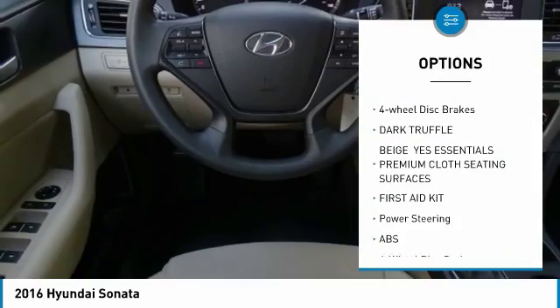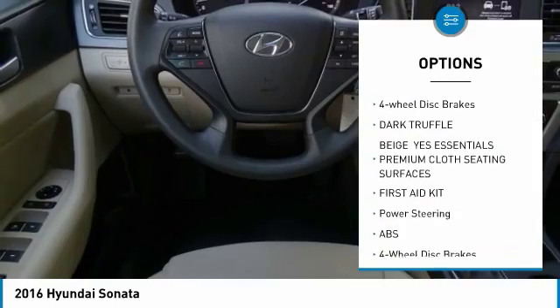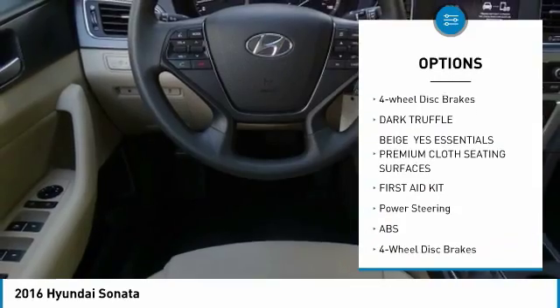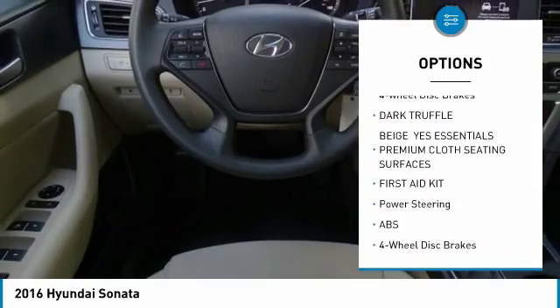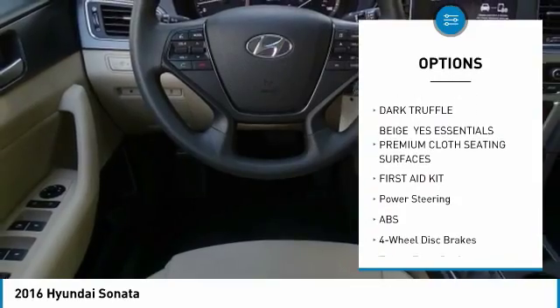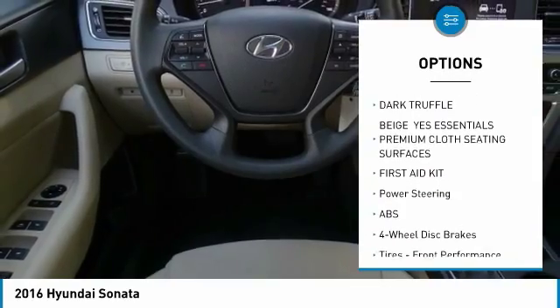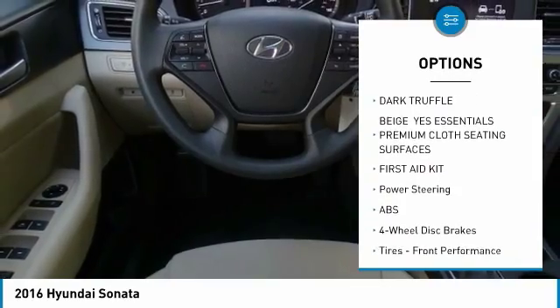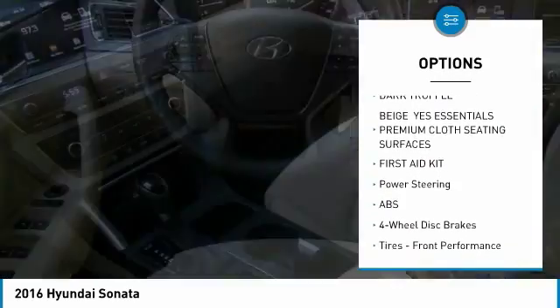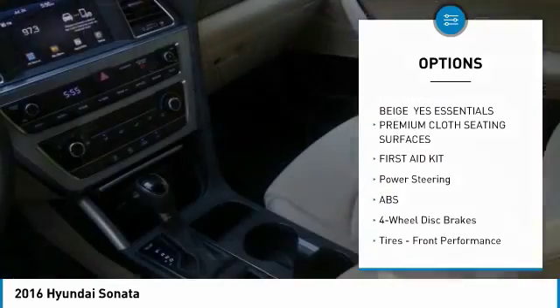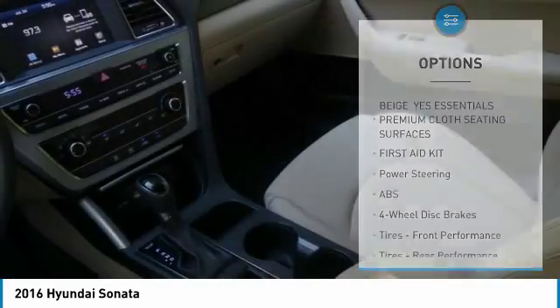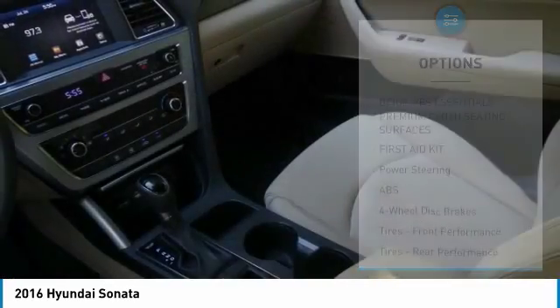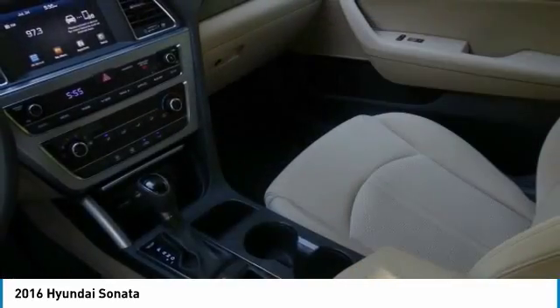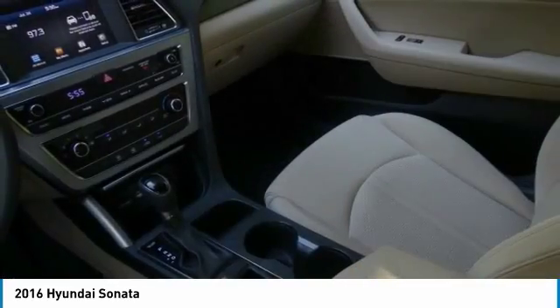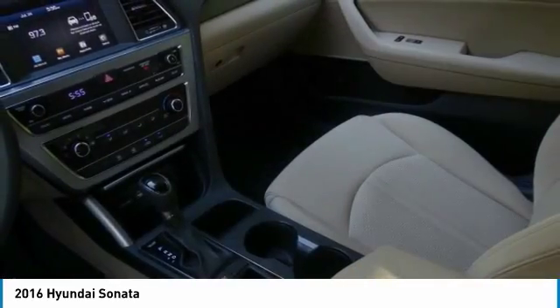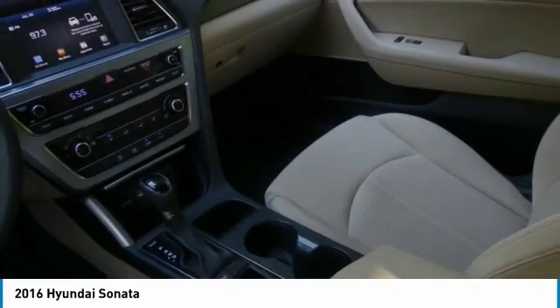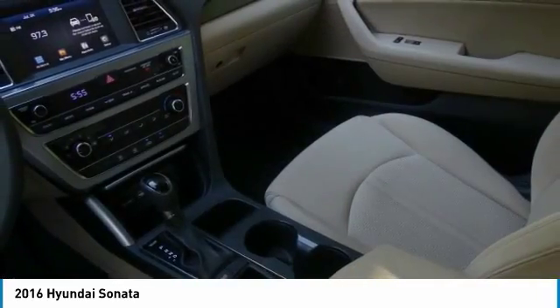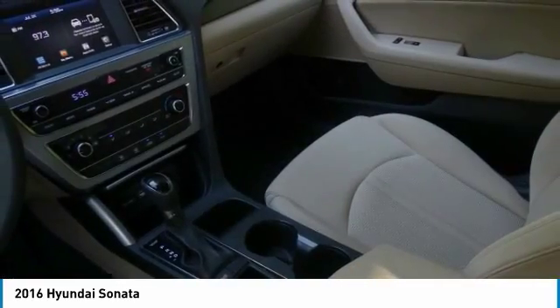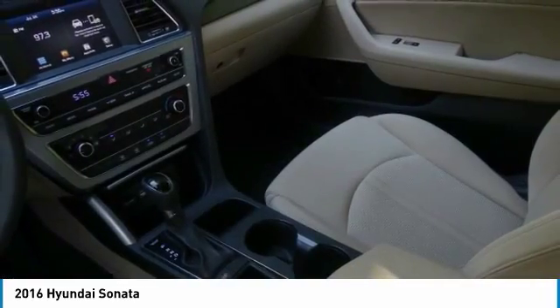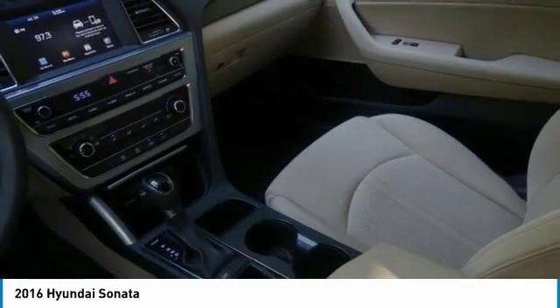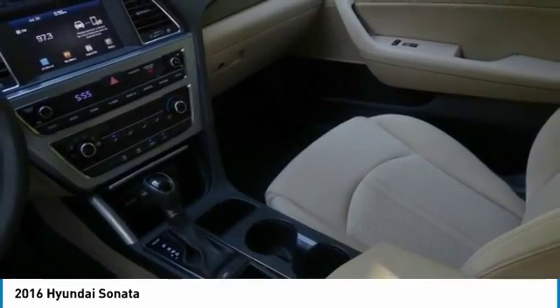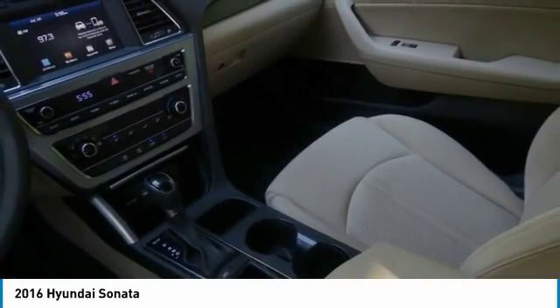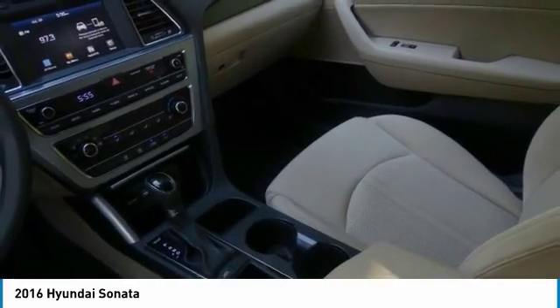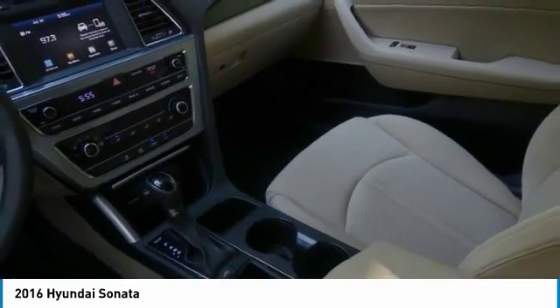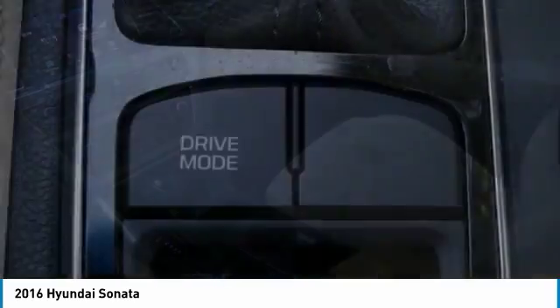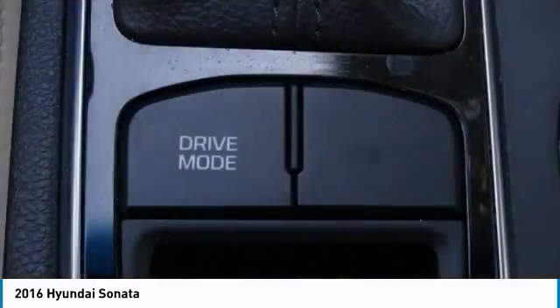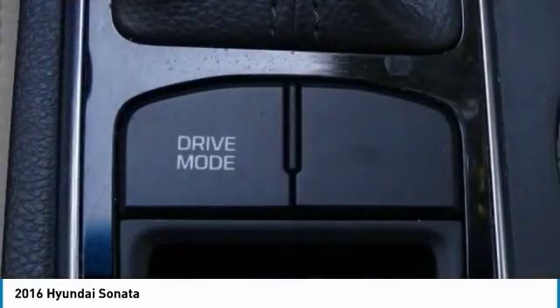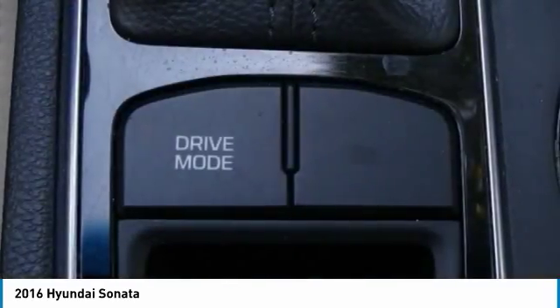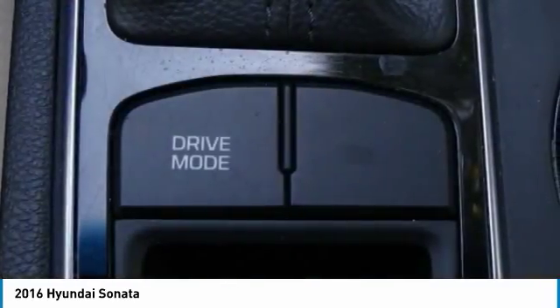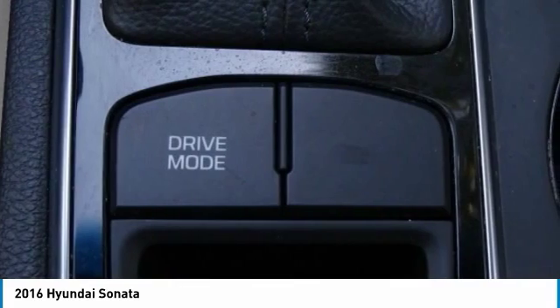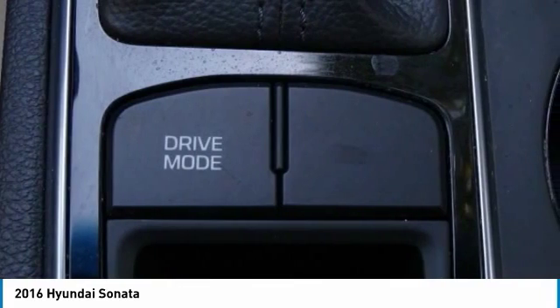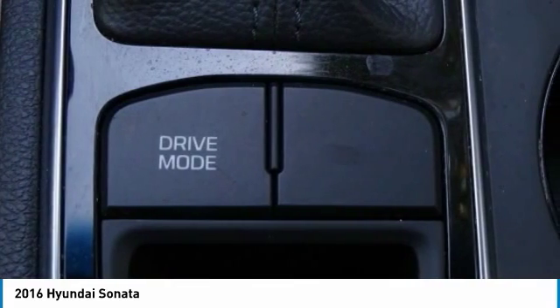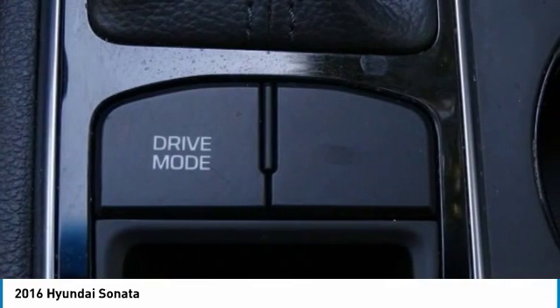Driver illuminated vanity mirror, FWD, remote trunk release, and four-wheel disc brakes.